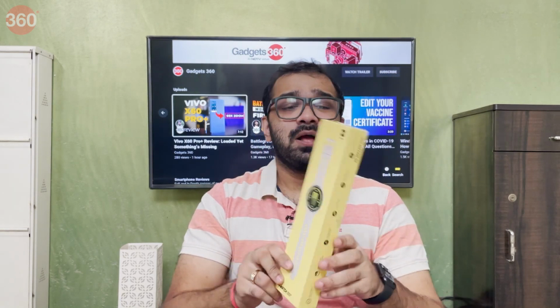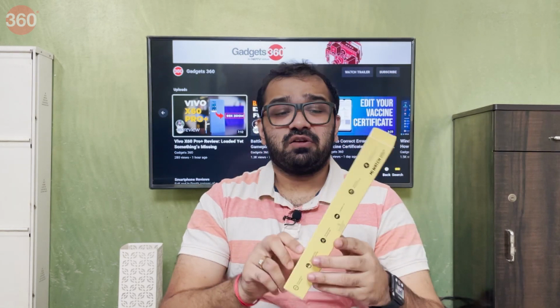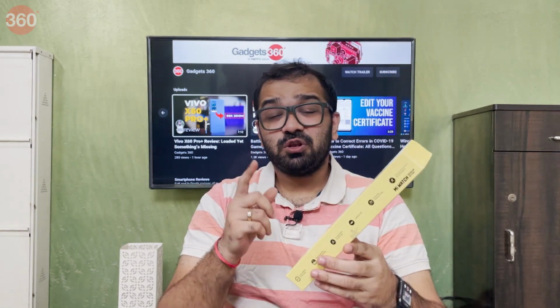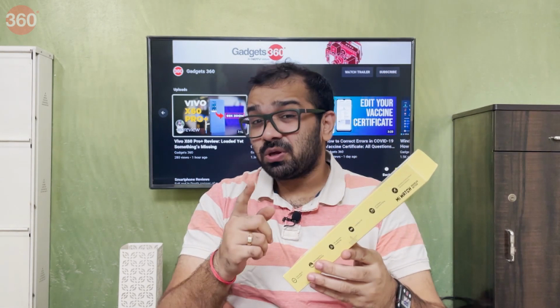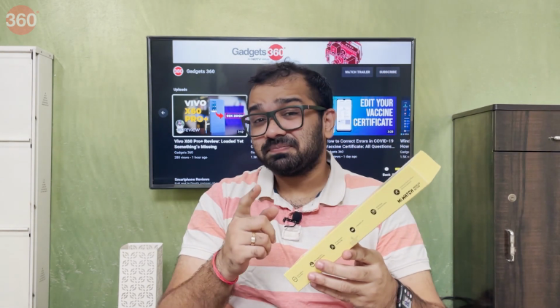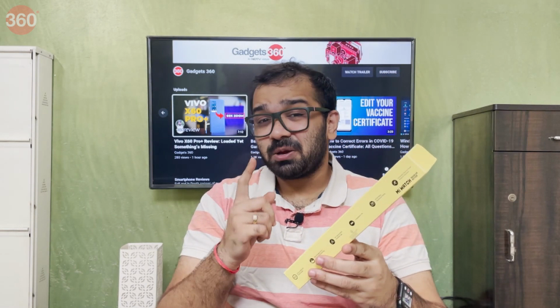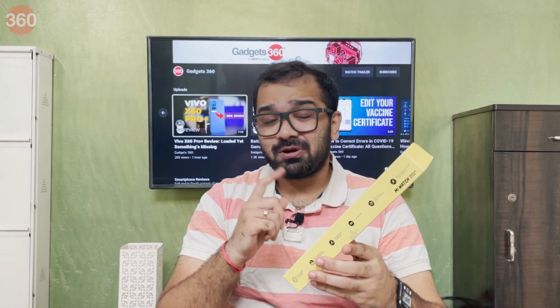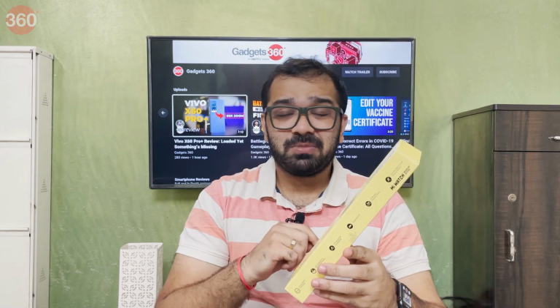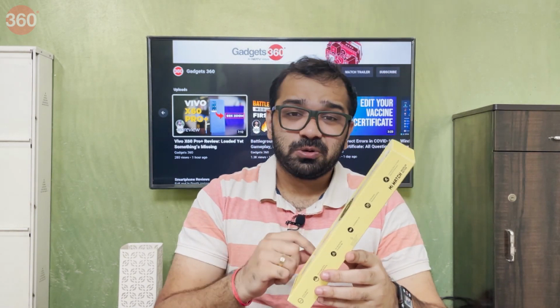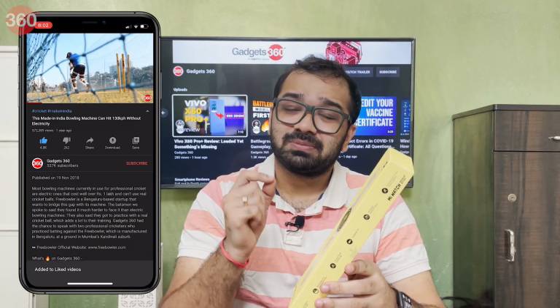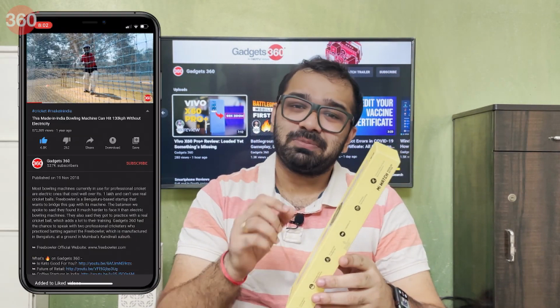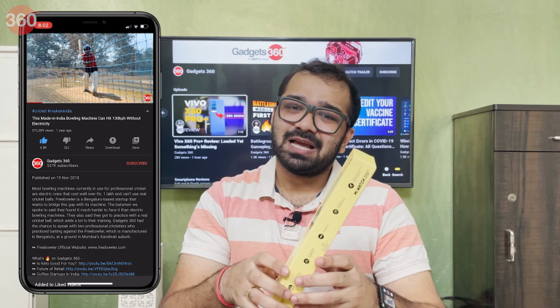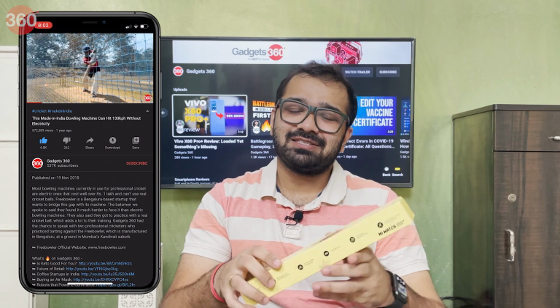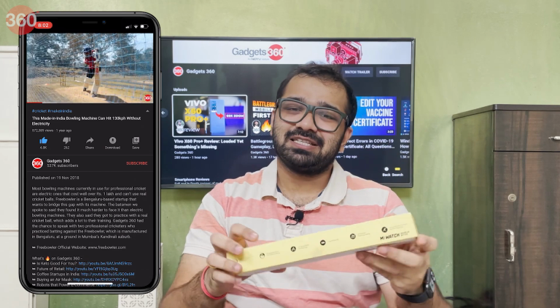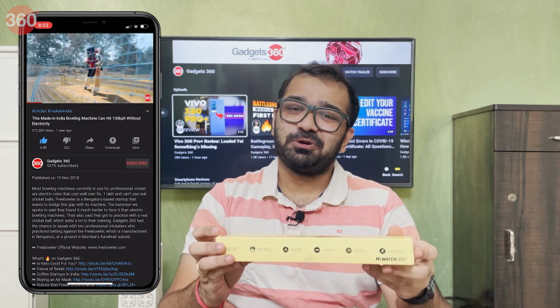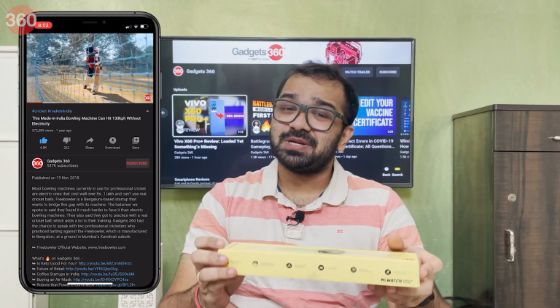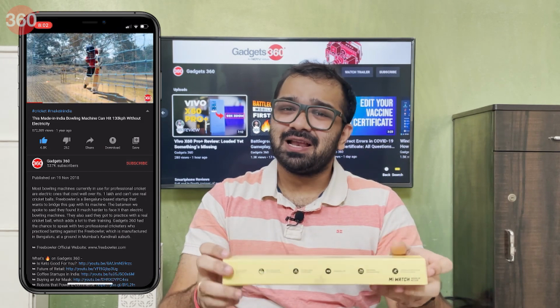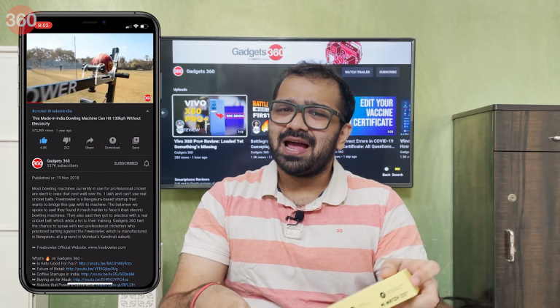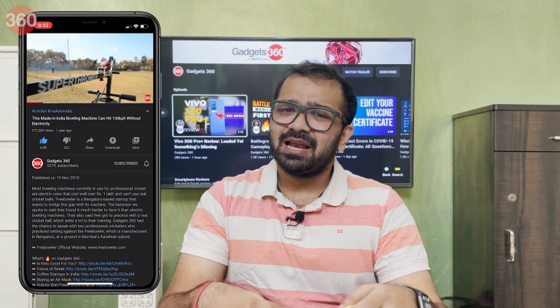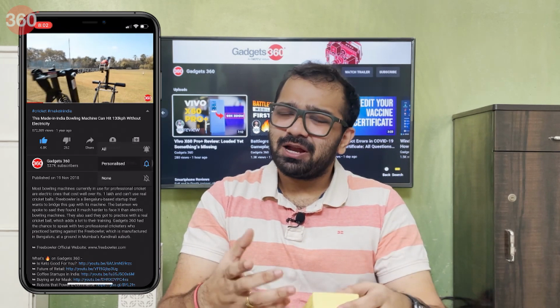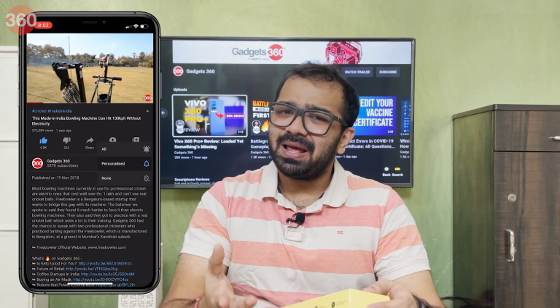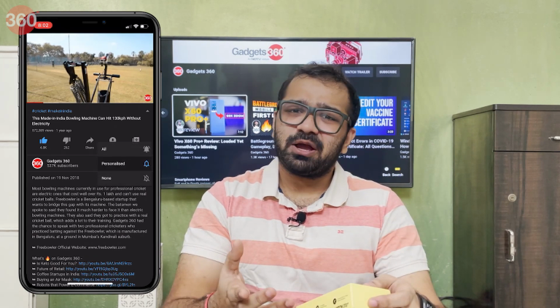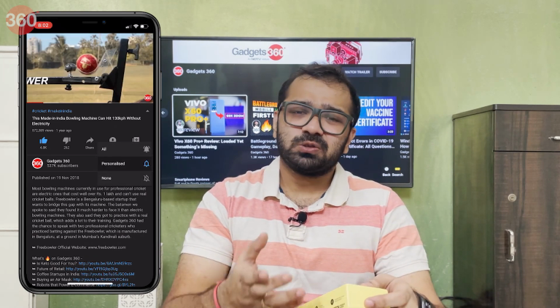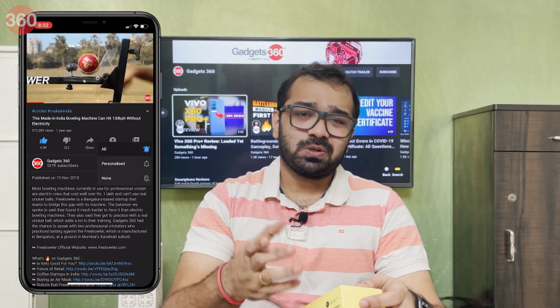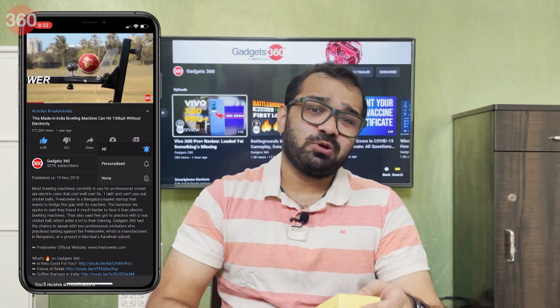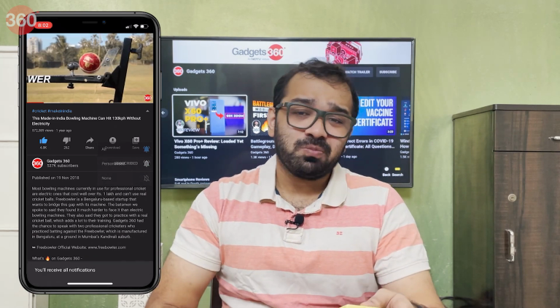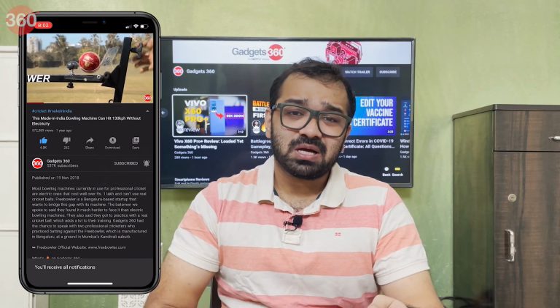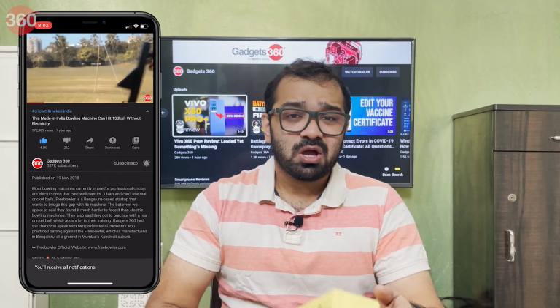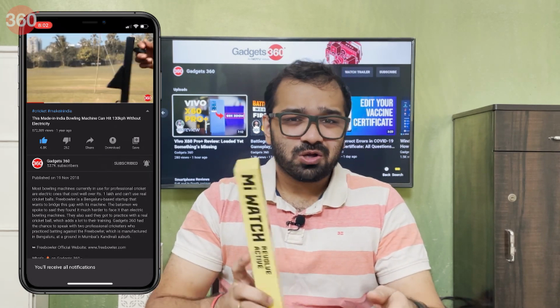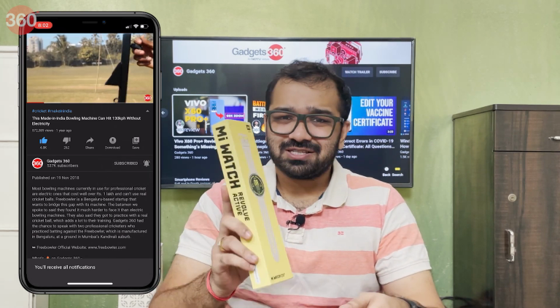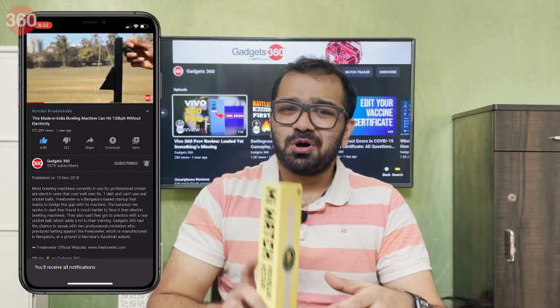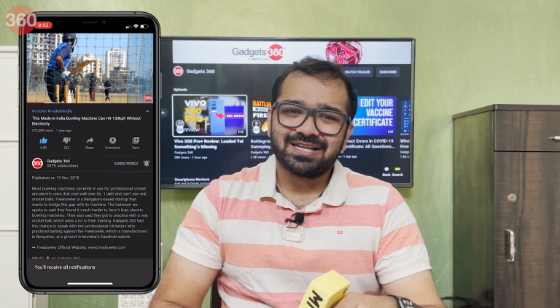If you're new here, I would recommend you to subscribe to the Gadgets 360 YouTube channel and click on that bell icon so that you don't miss out on such unboxings.